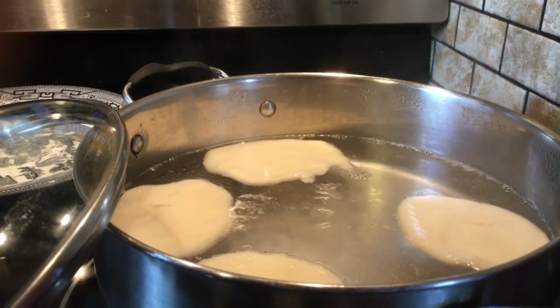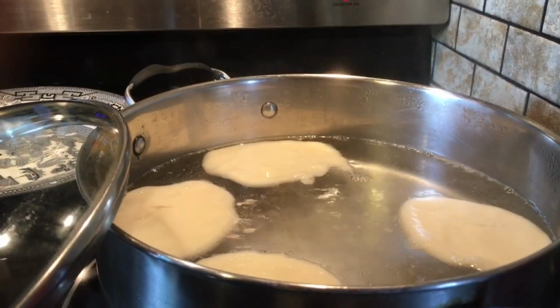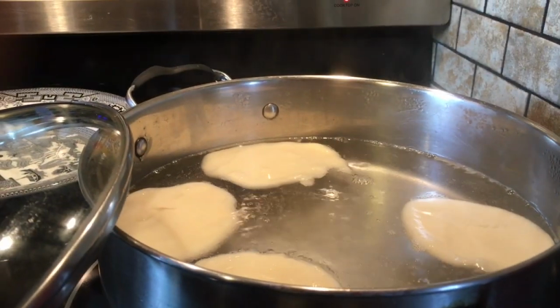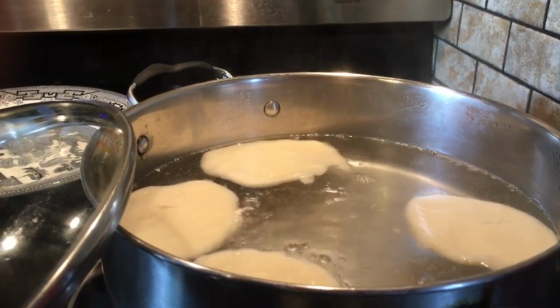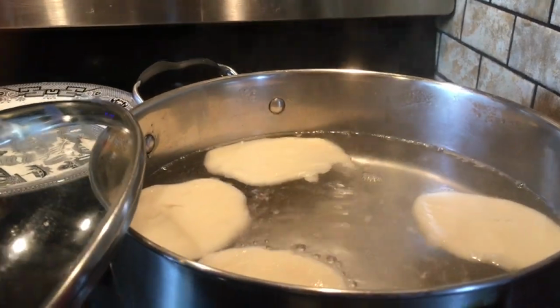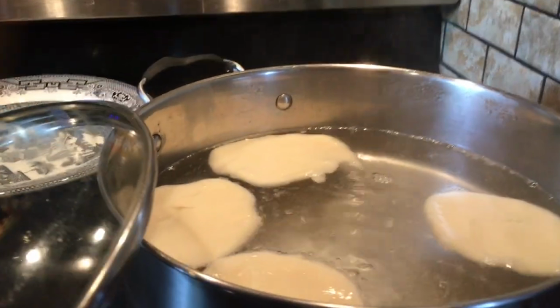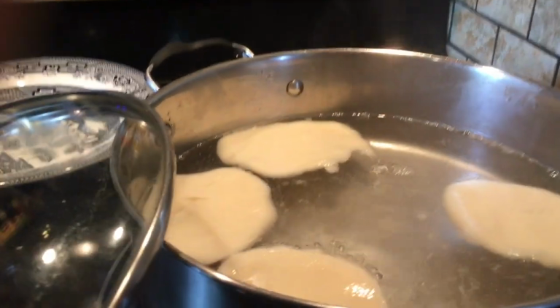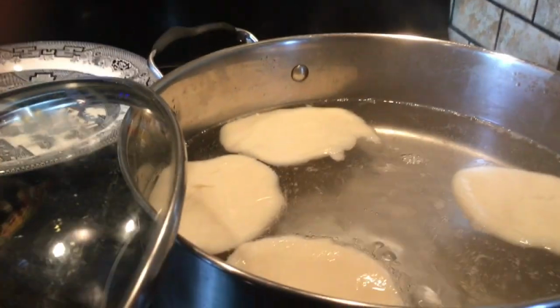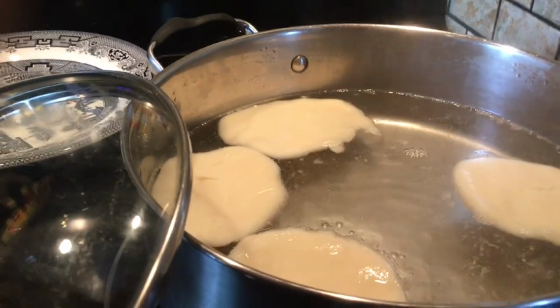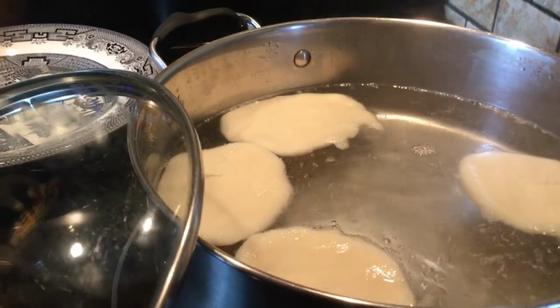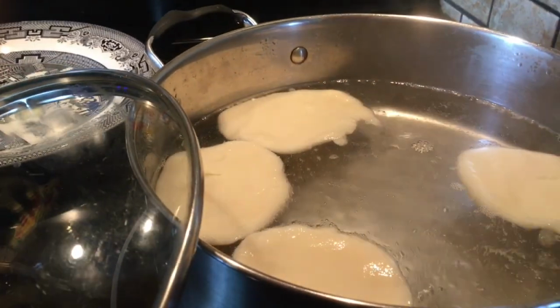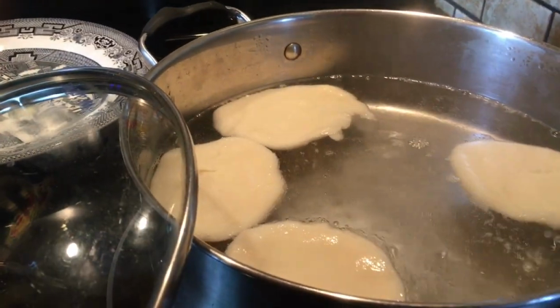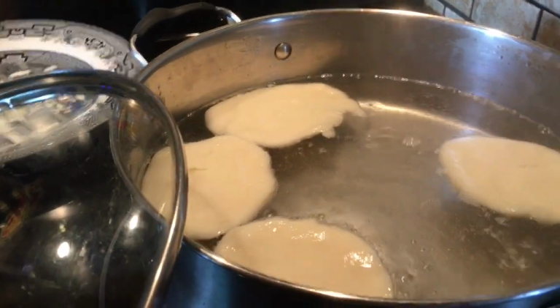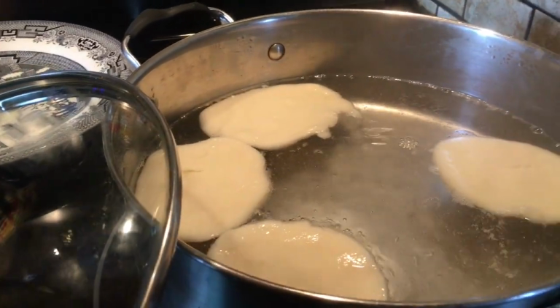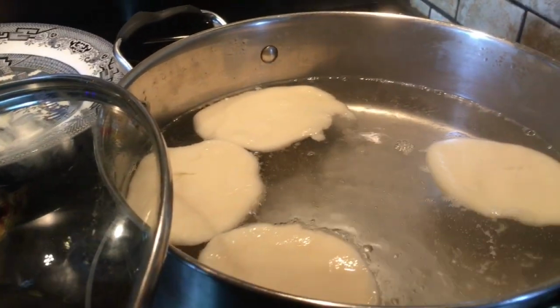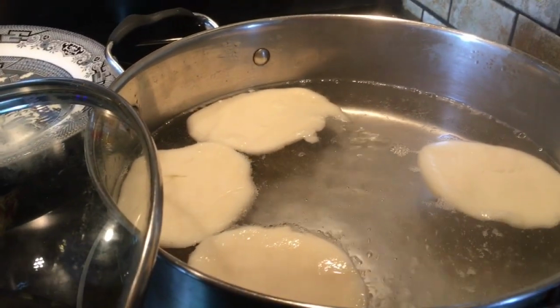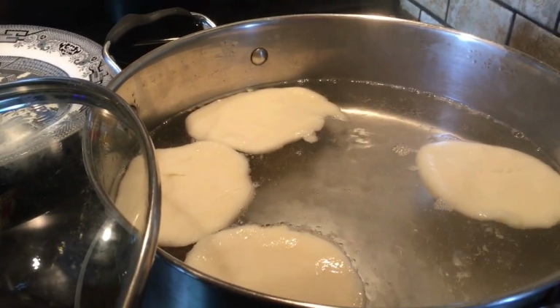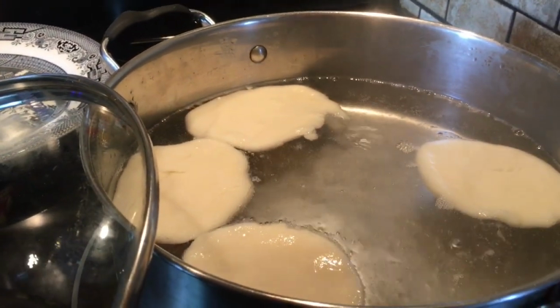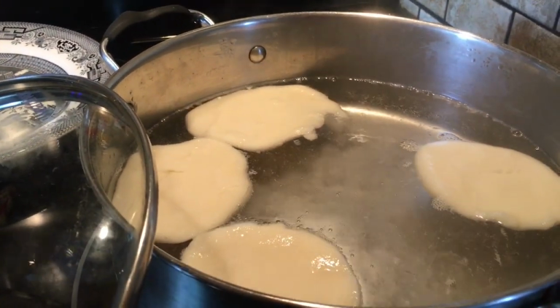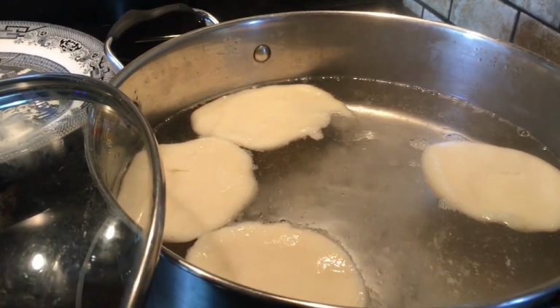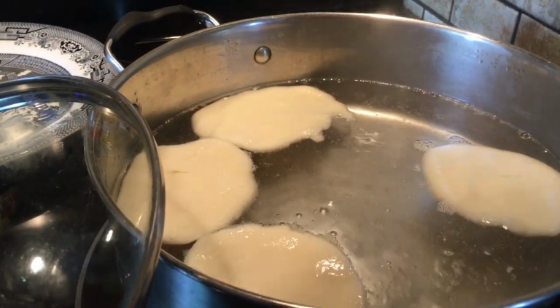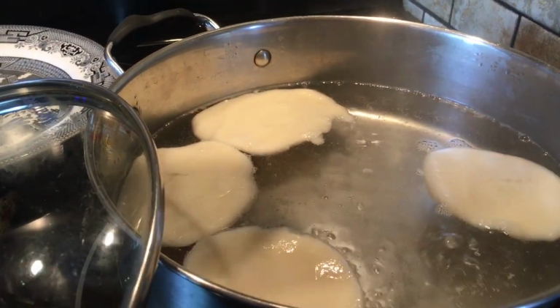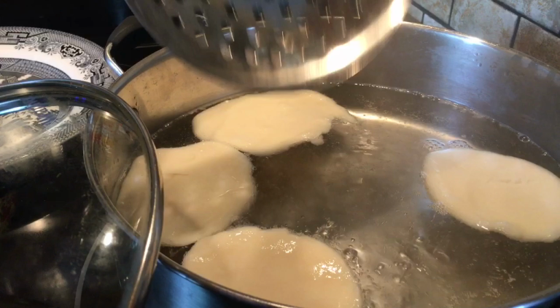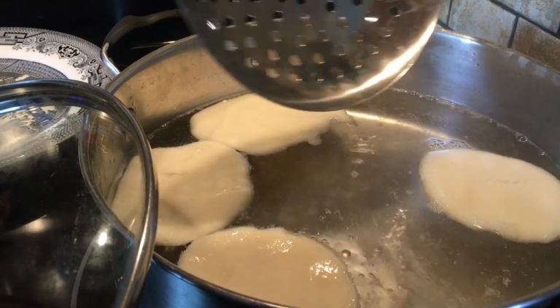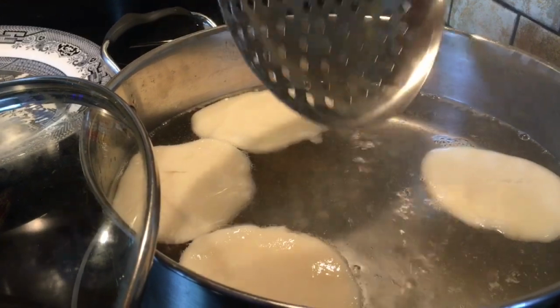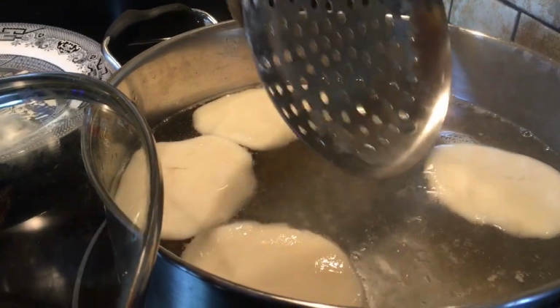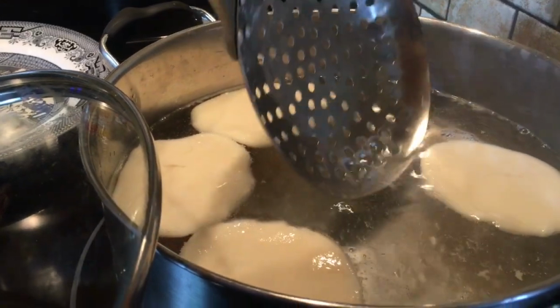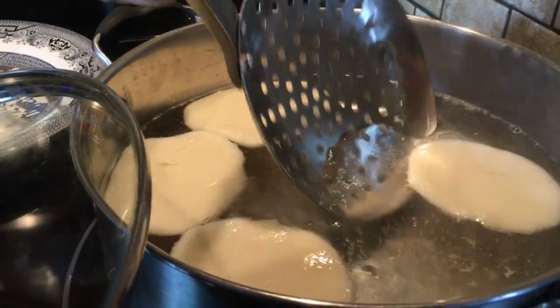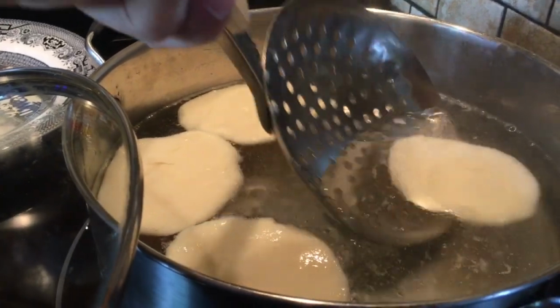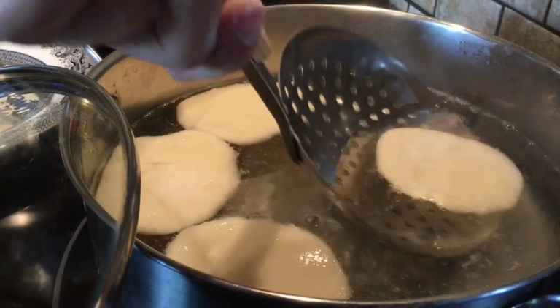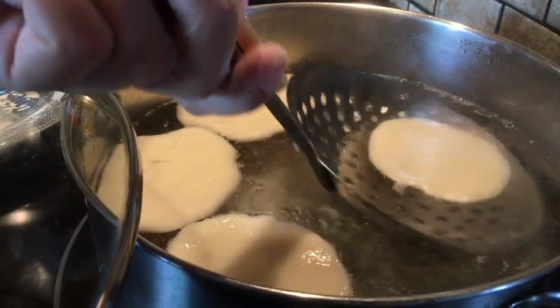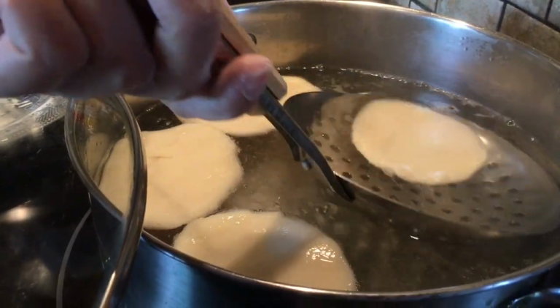Now it's floating on the surface, so it's ready. I'm going to take it out.